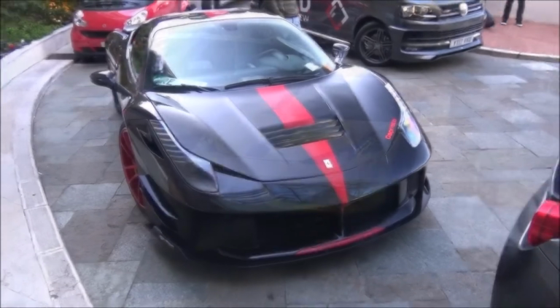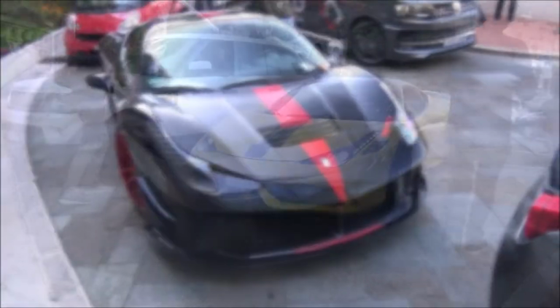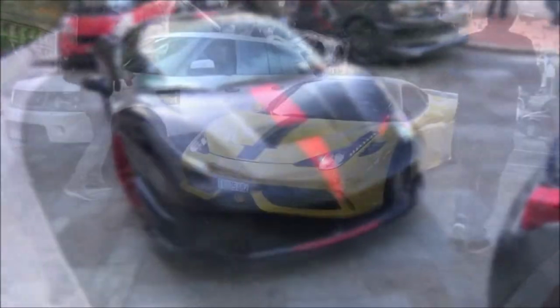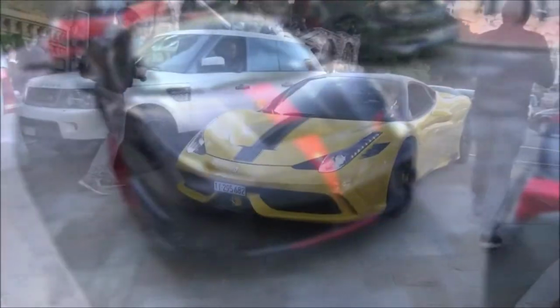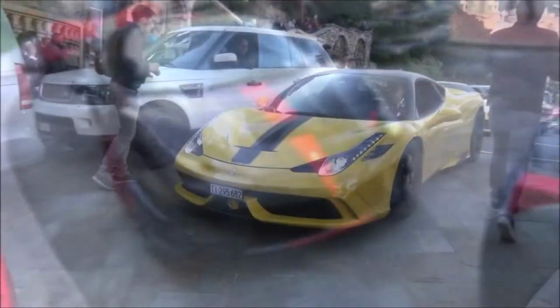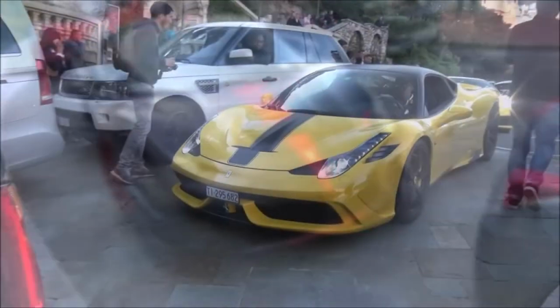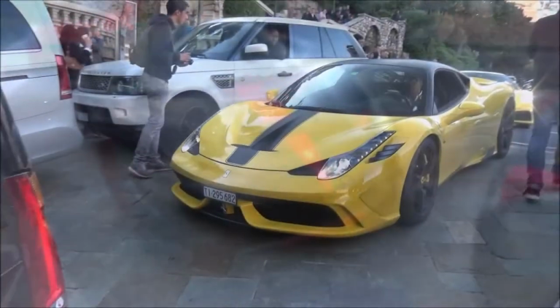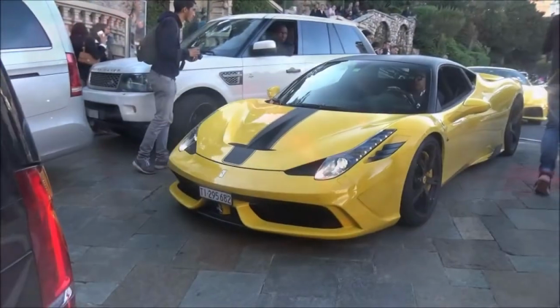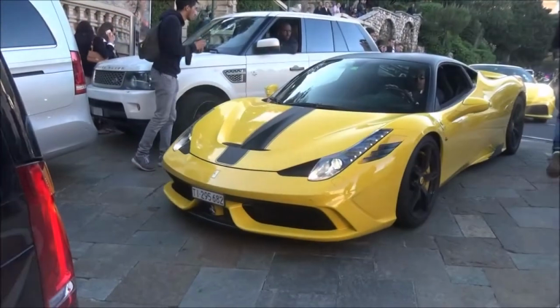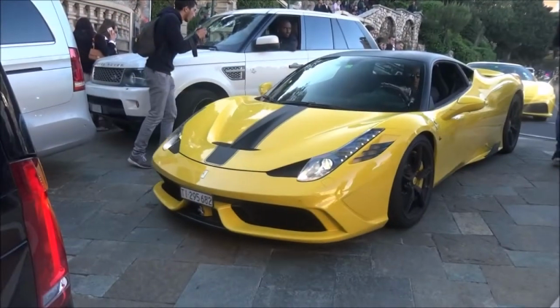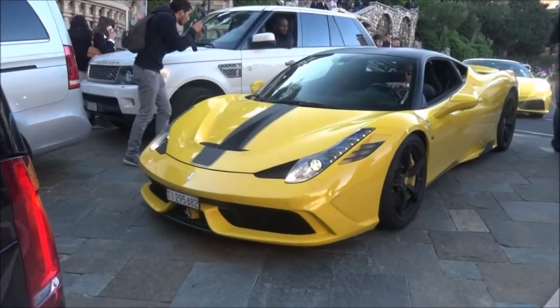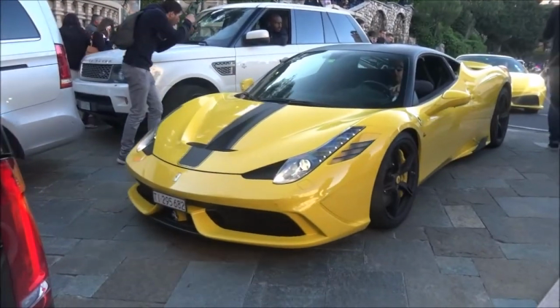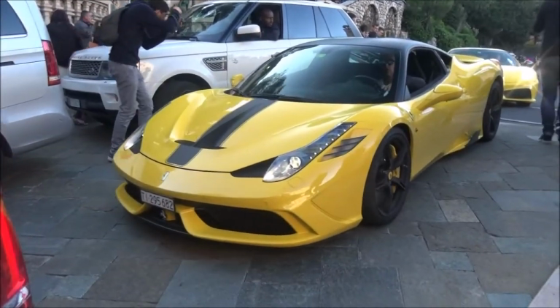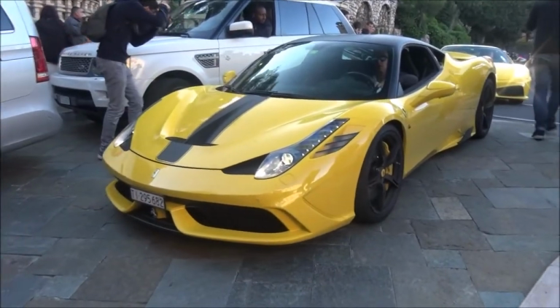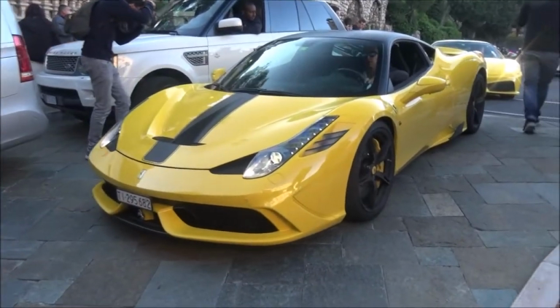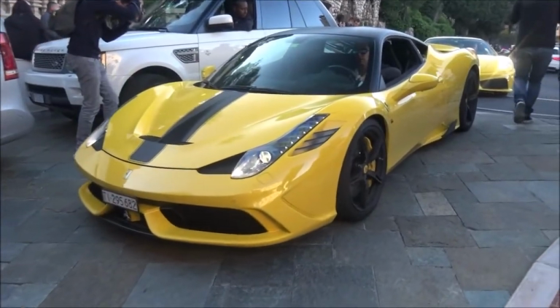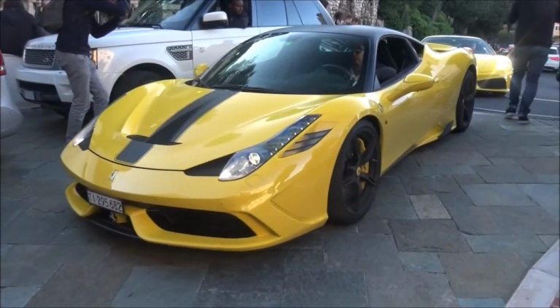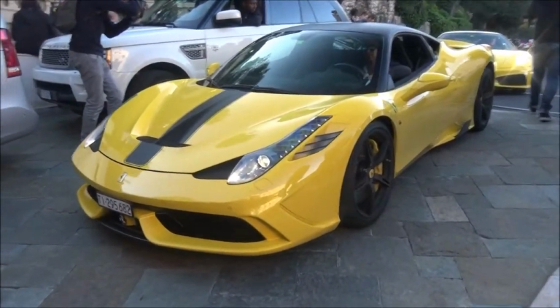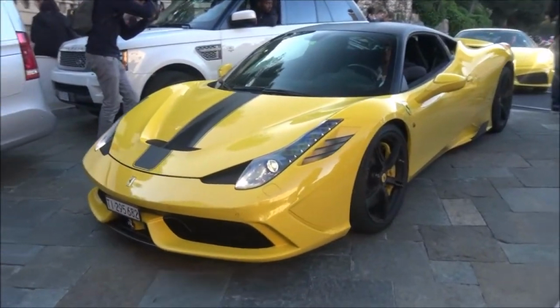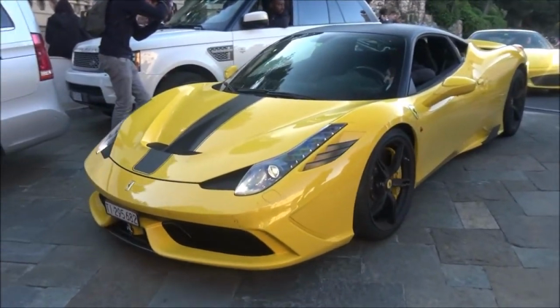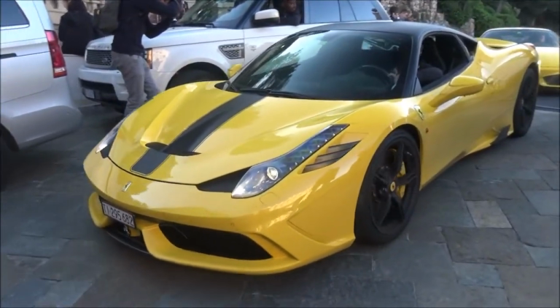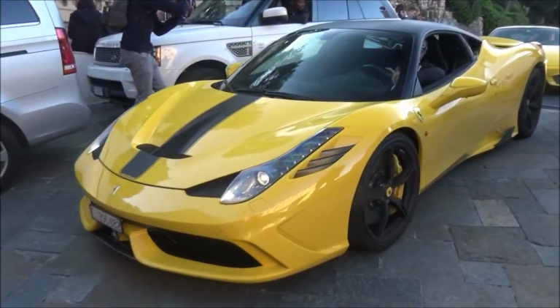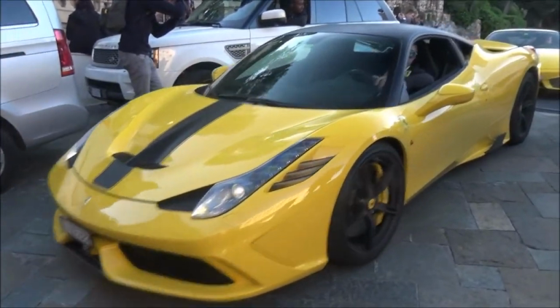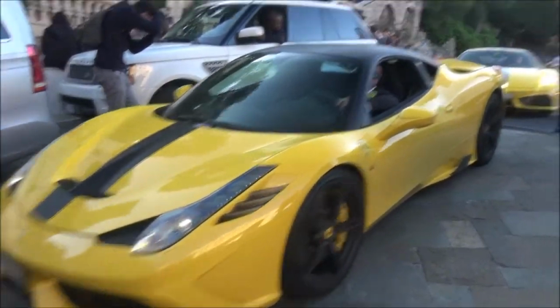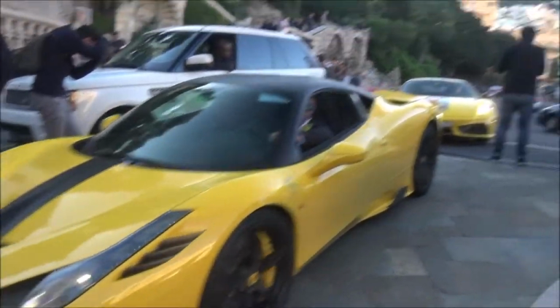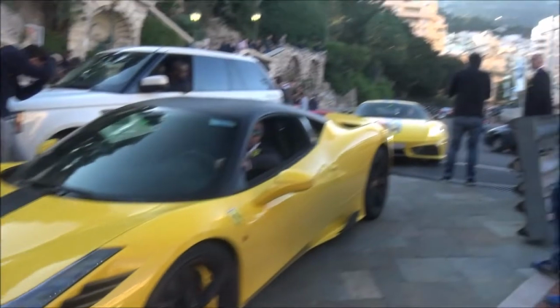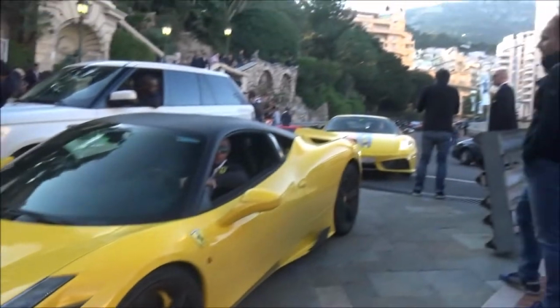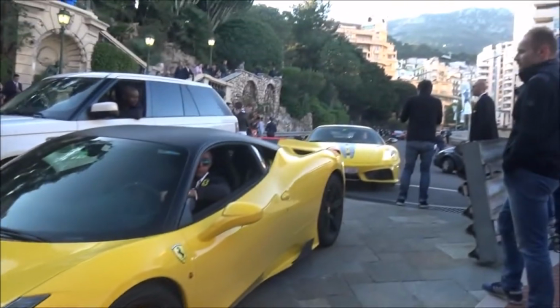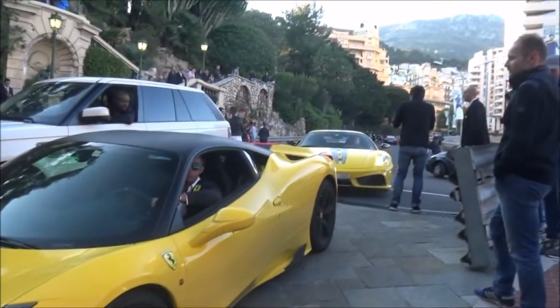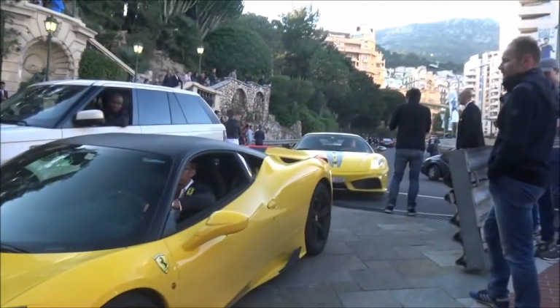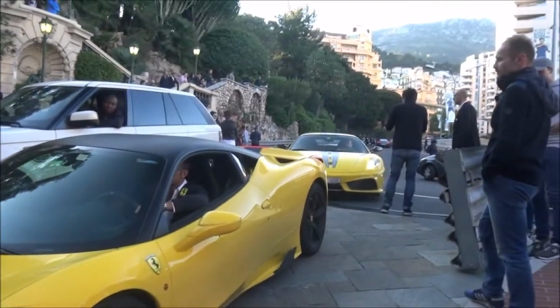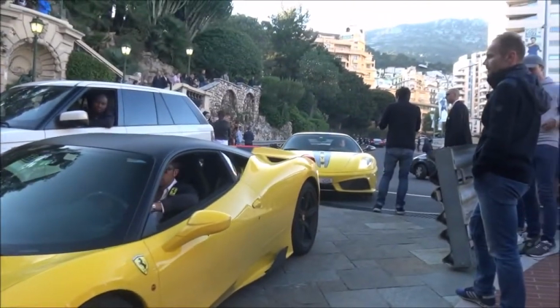It's quite an awesome duo — the Favespeciale with the Scuderia.